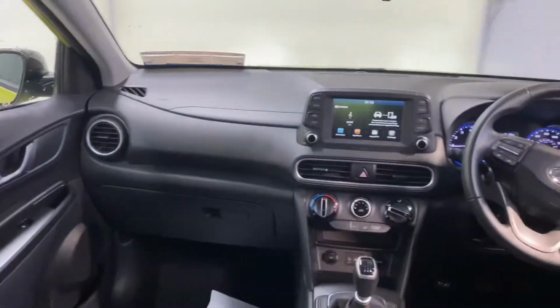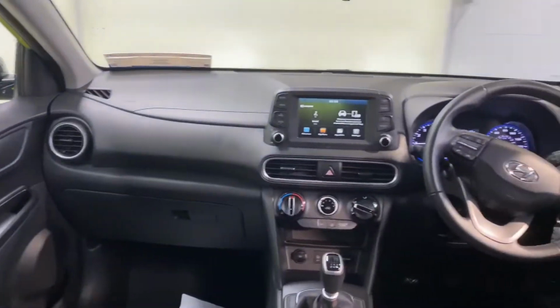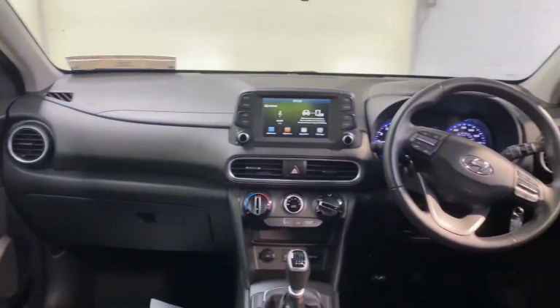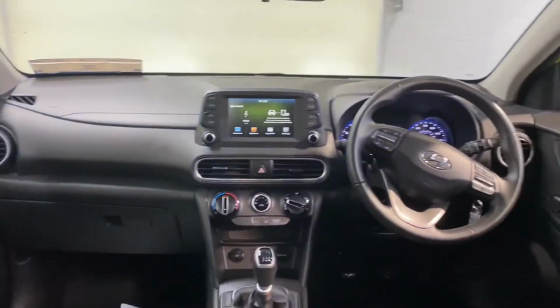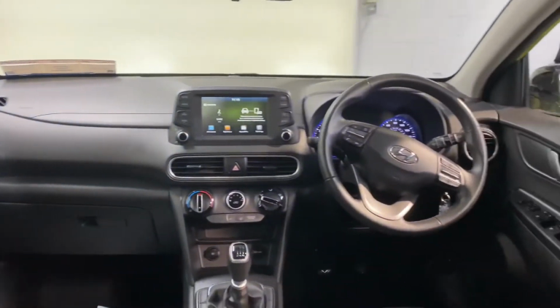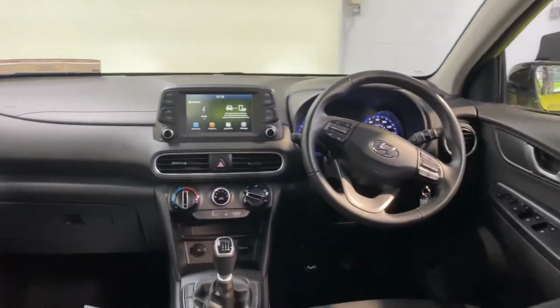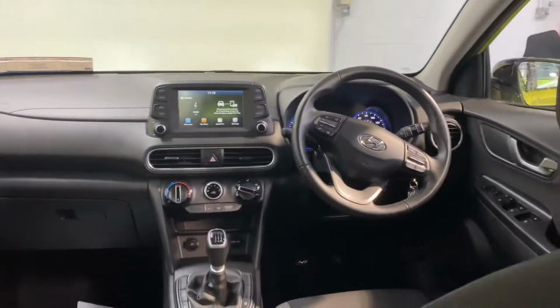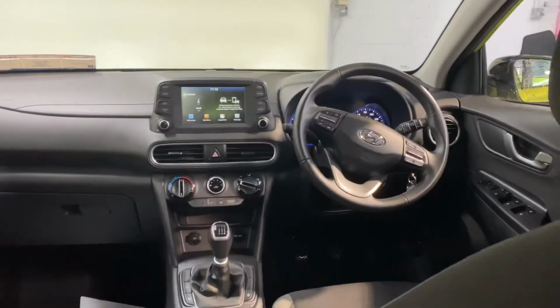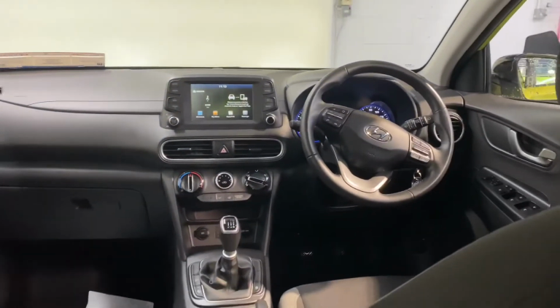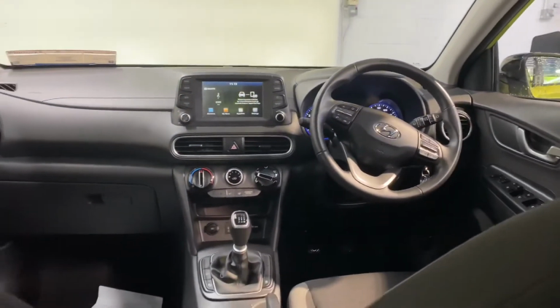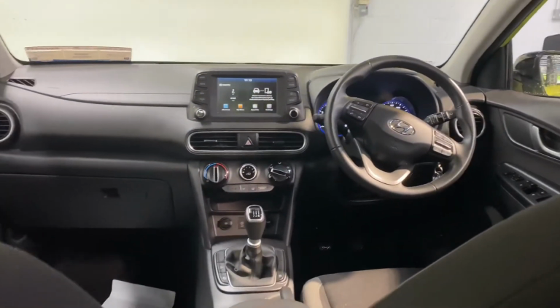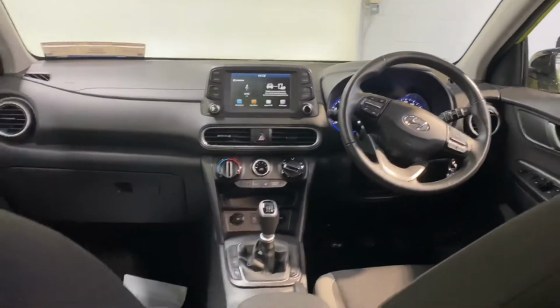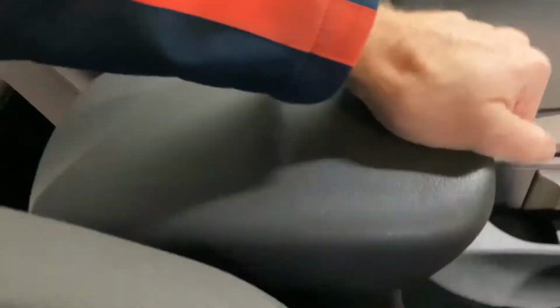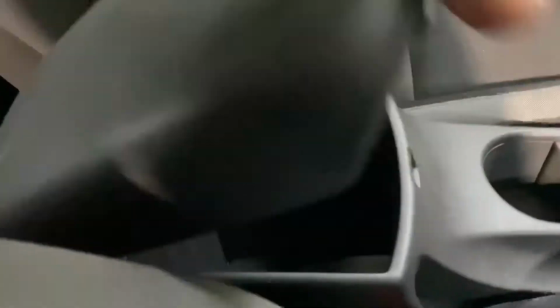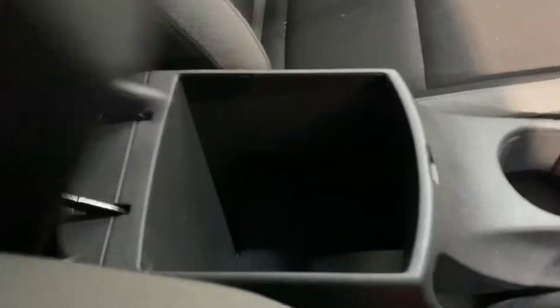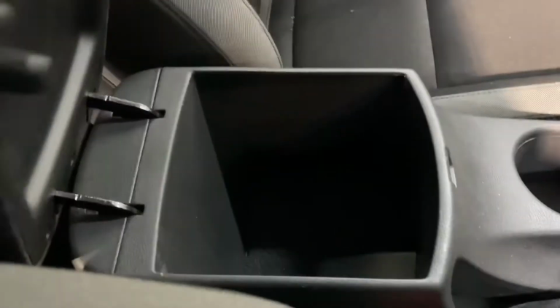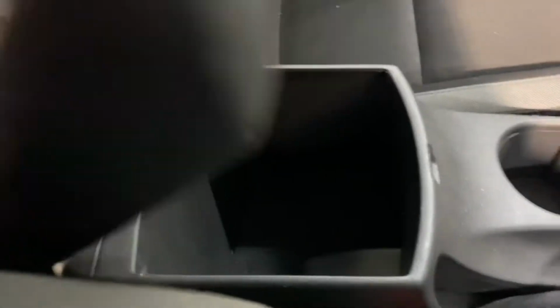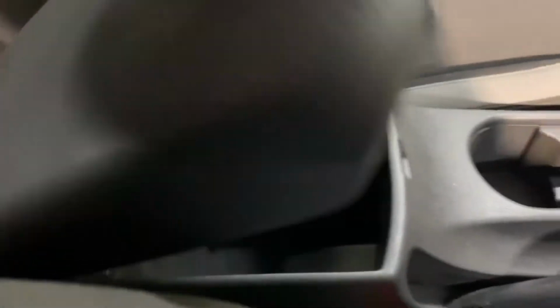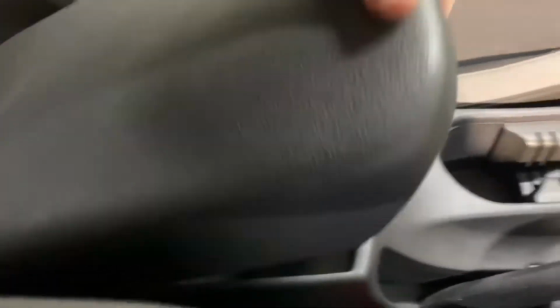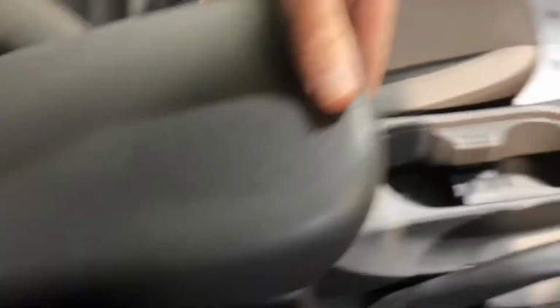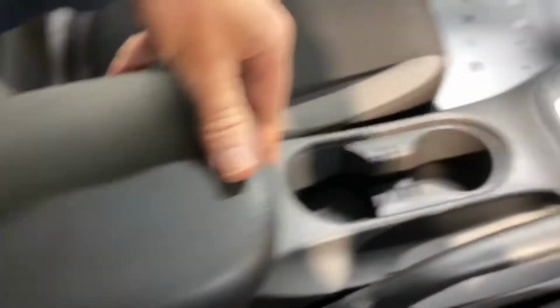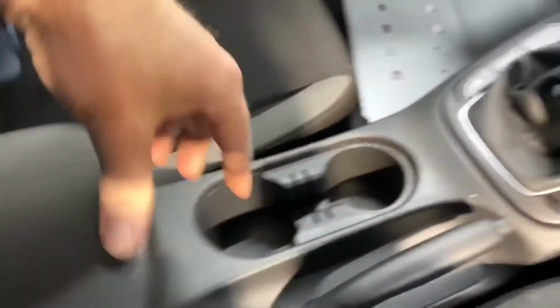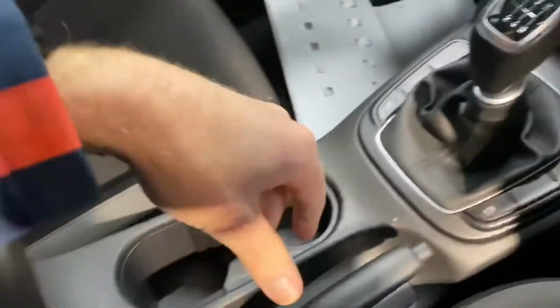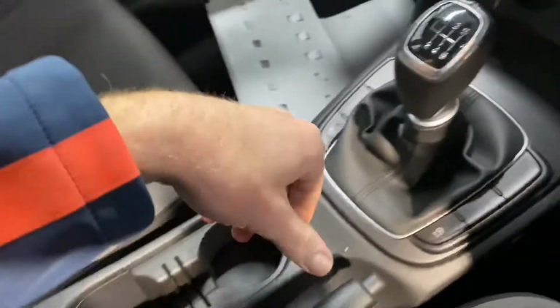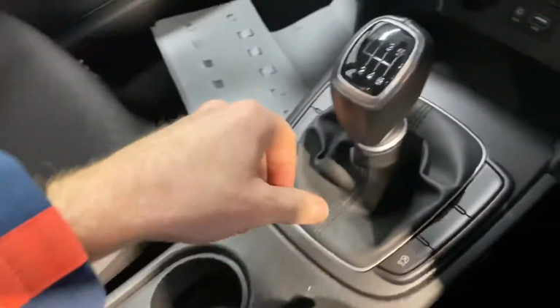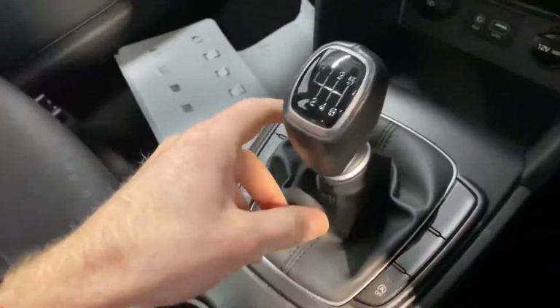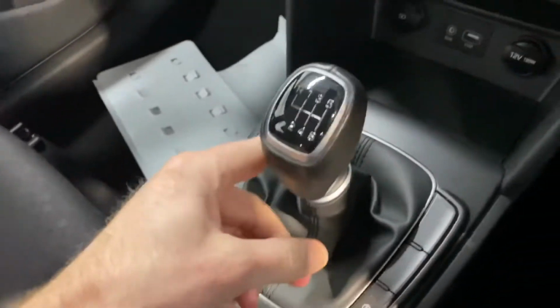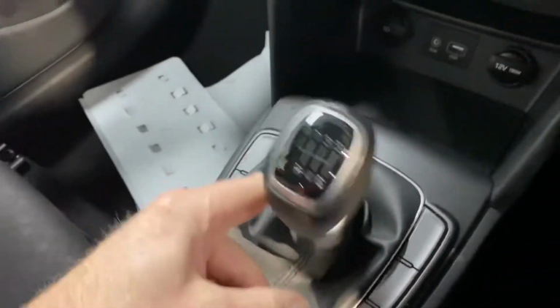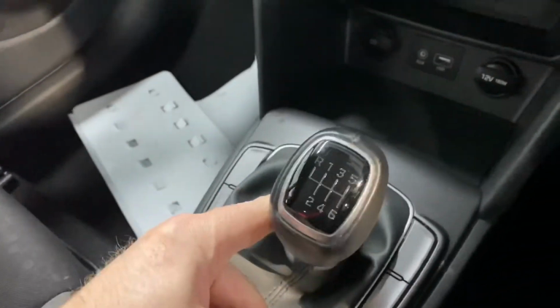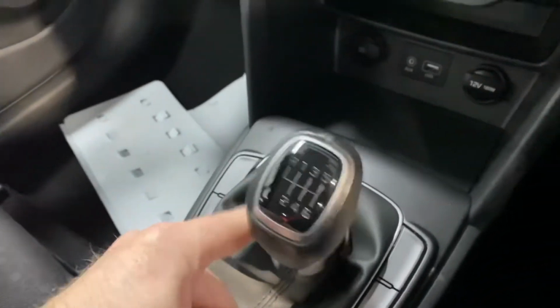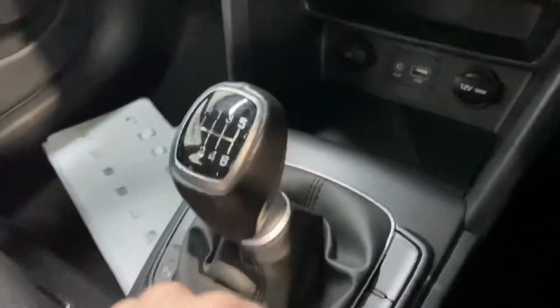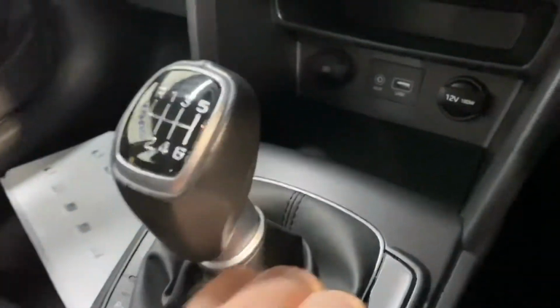It has the 1-litre turbo petrol engine. Road tax is only €270 per year. It has a 6-speed gearbox.